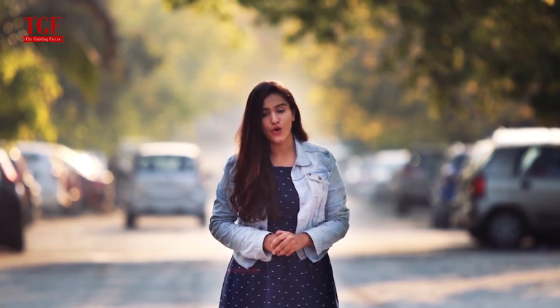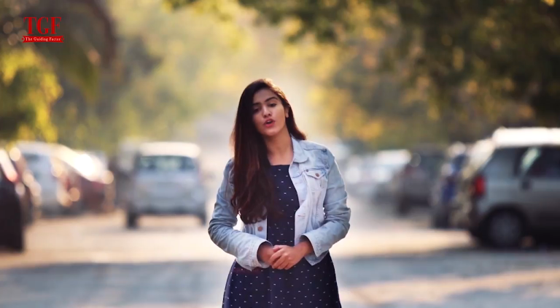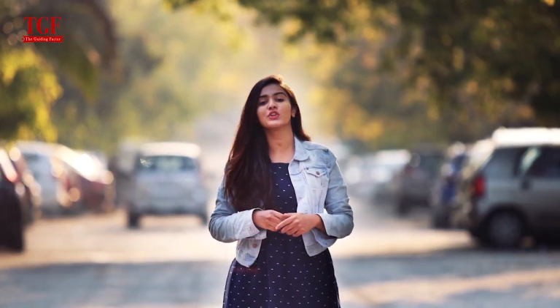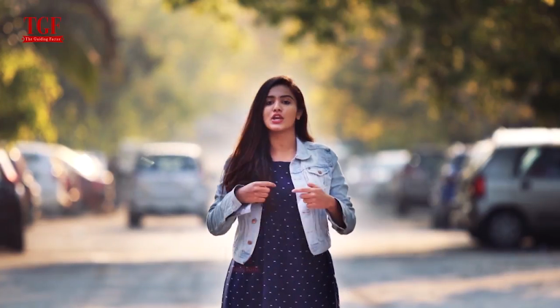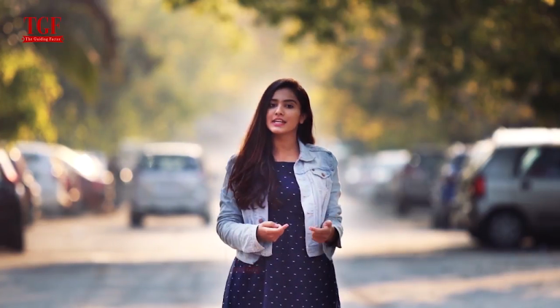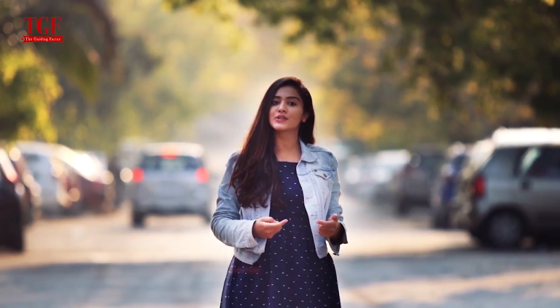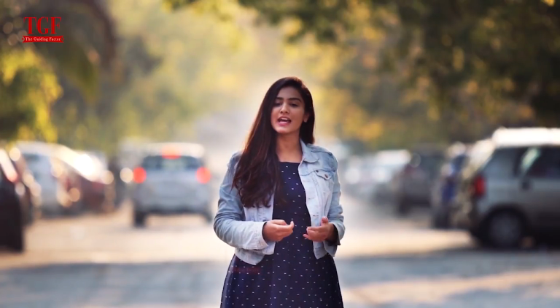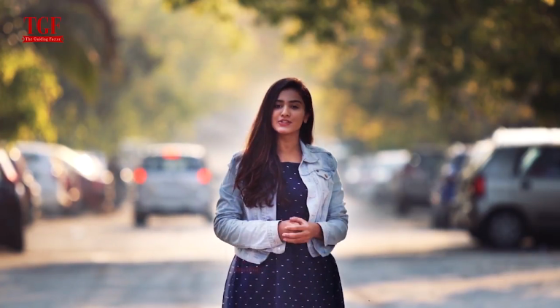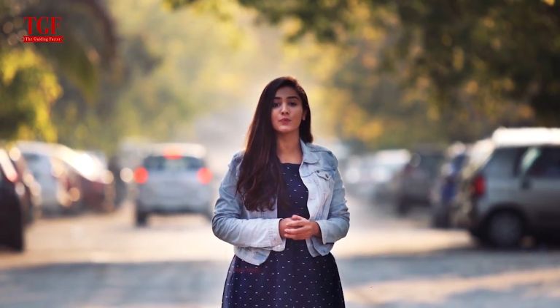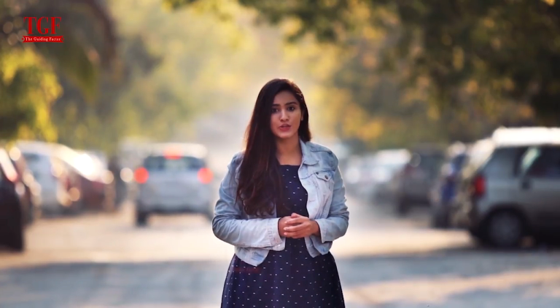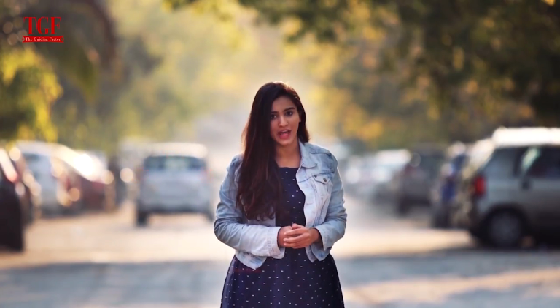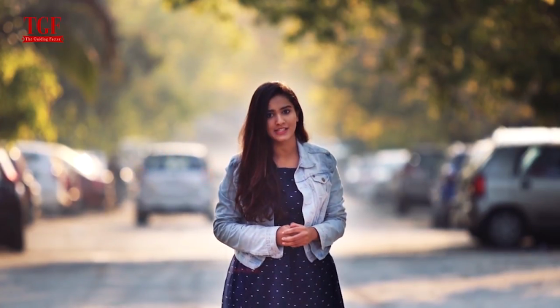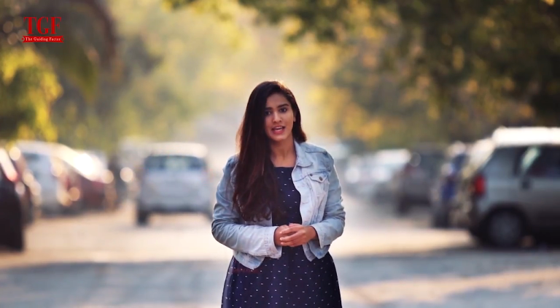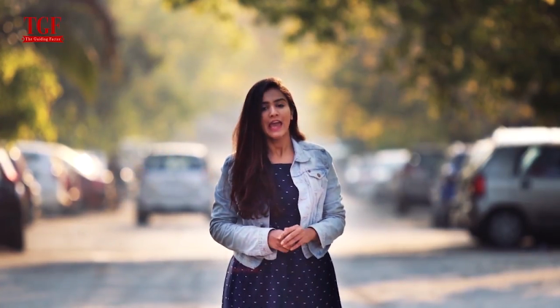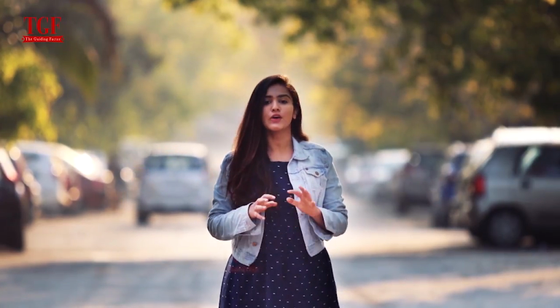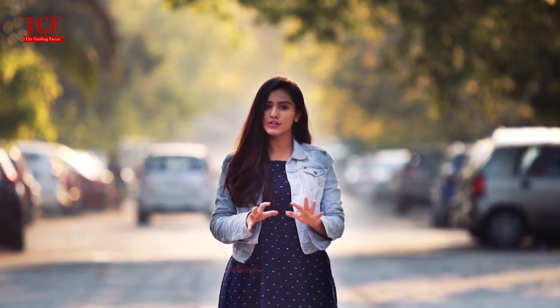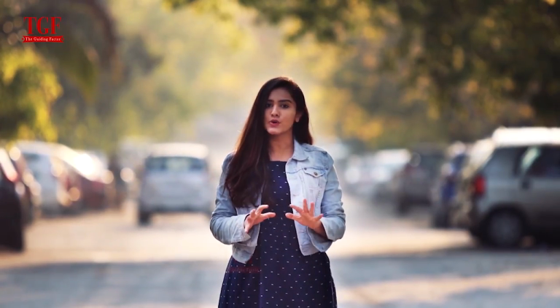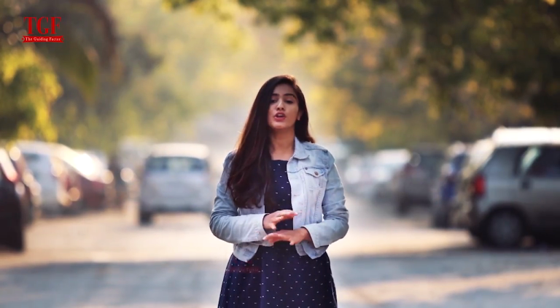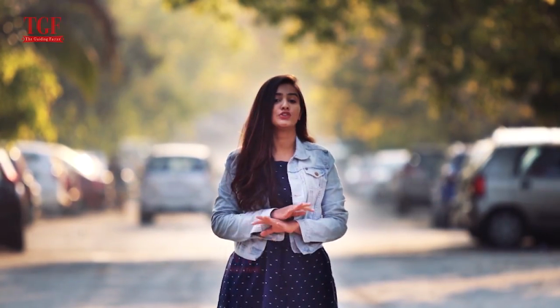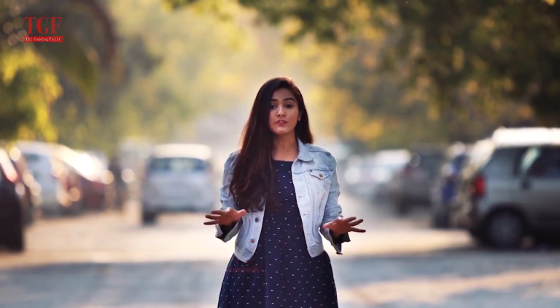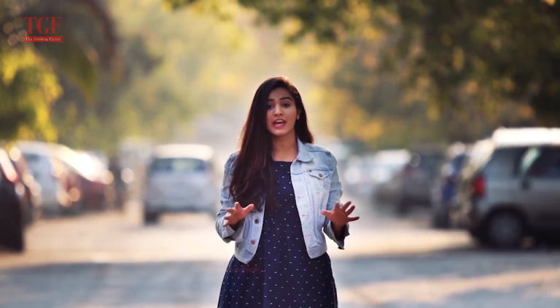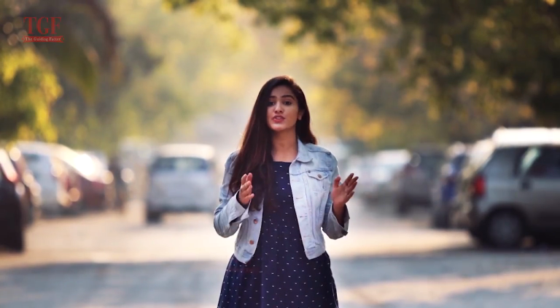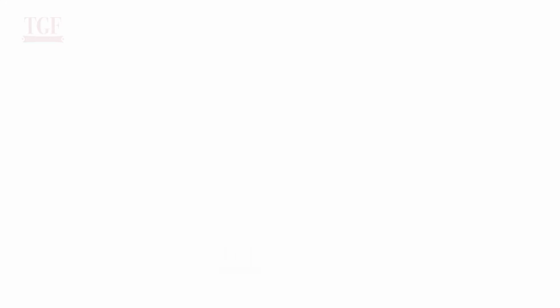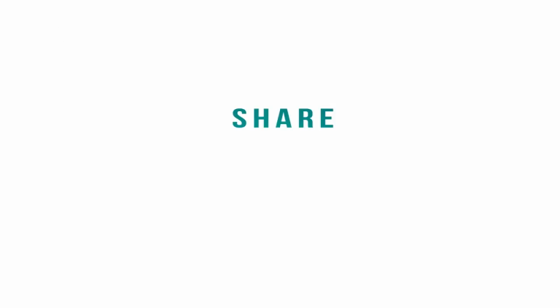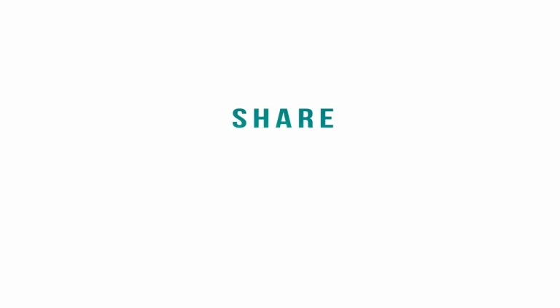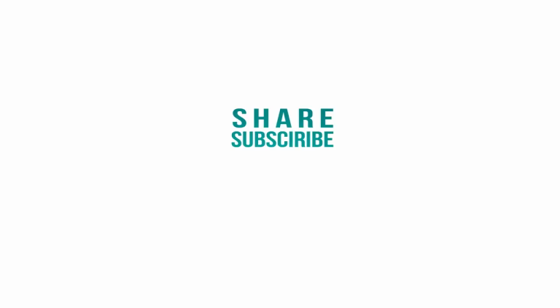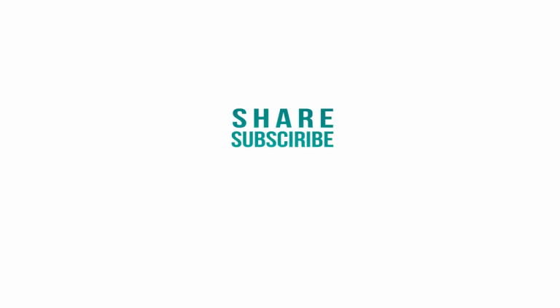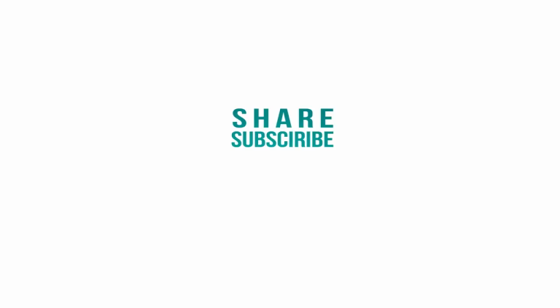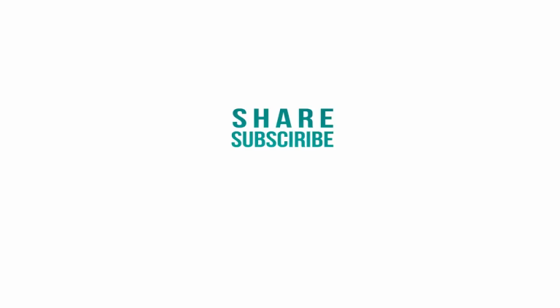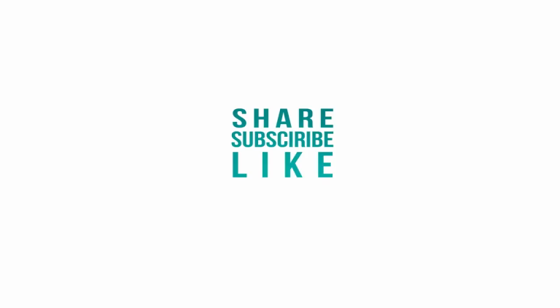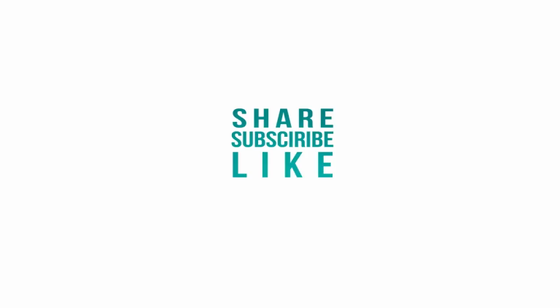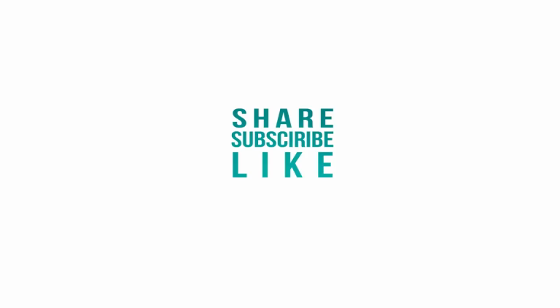Do comment and let us know which area you would like to see featured in the next video. And don't forget to share, subscribe and like the video.